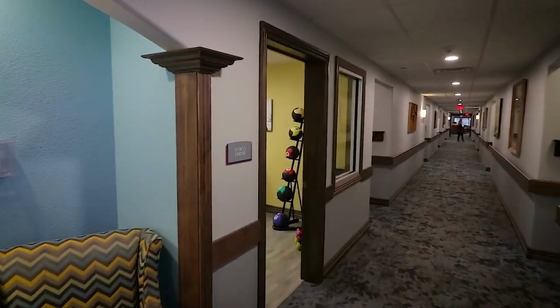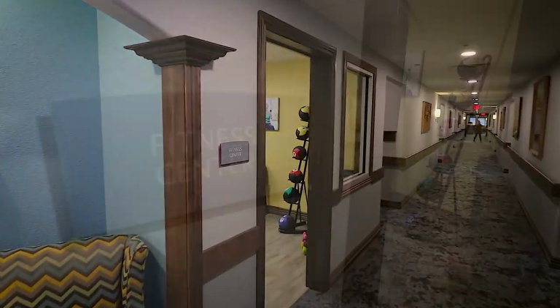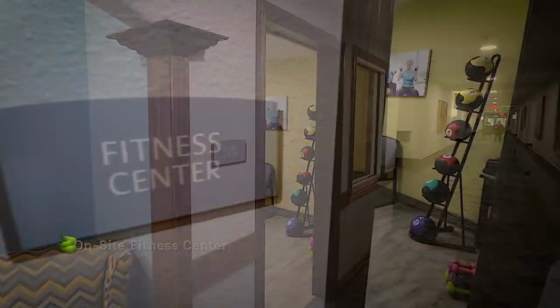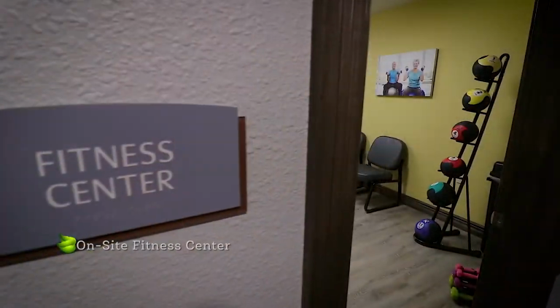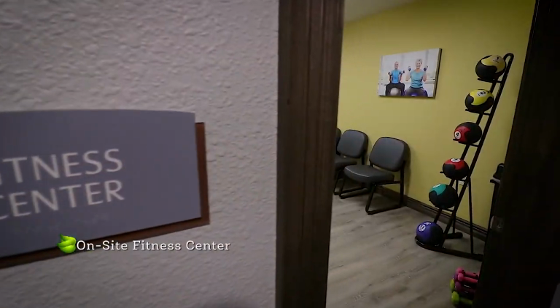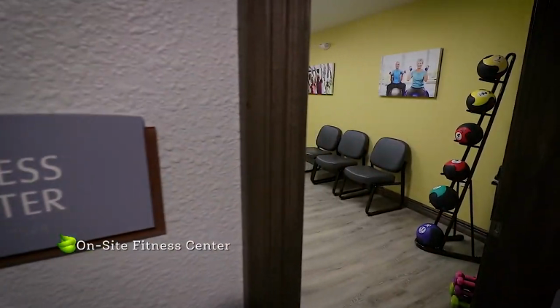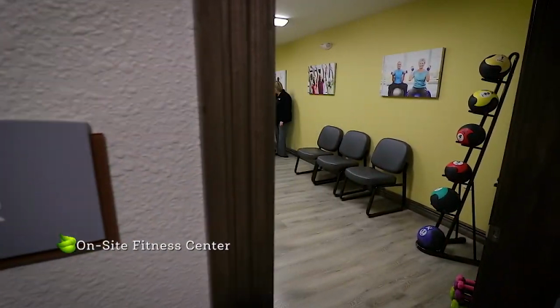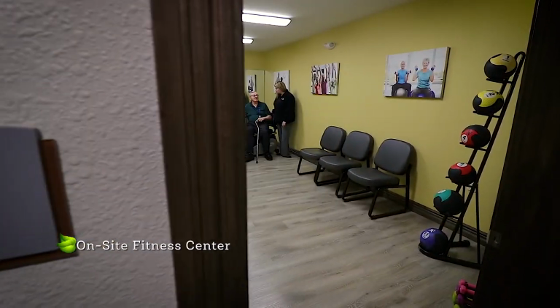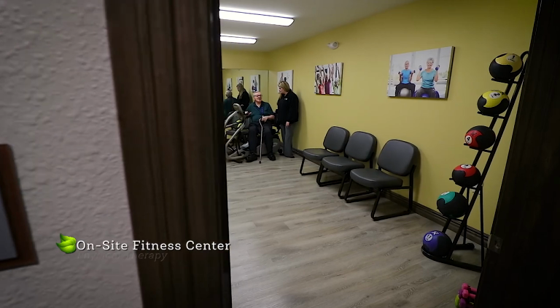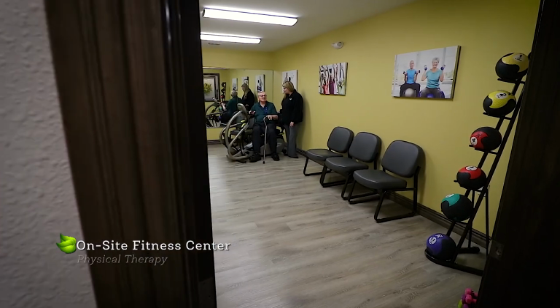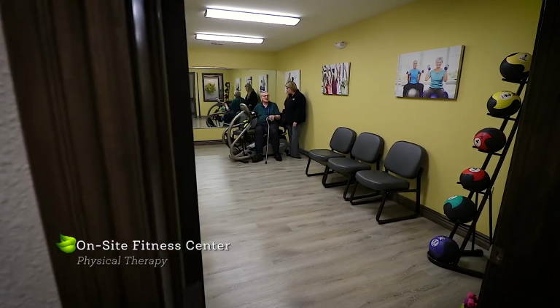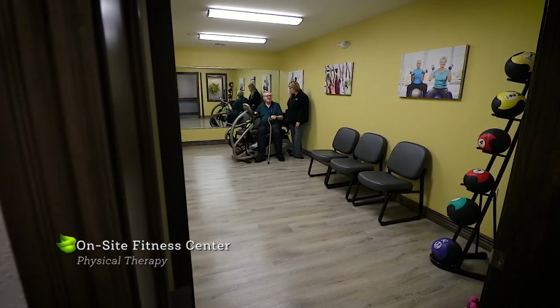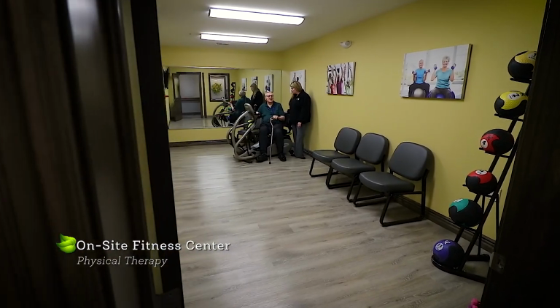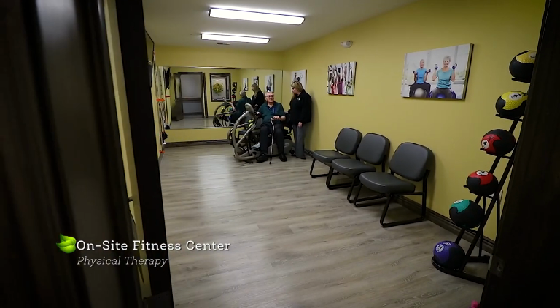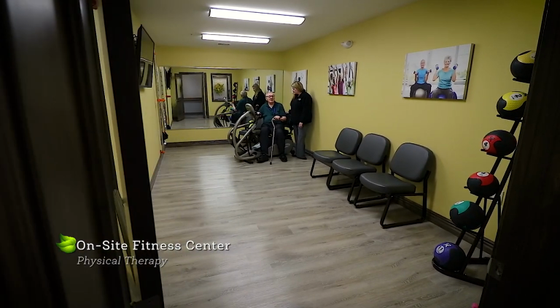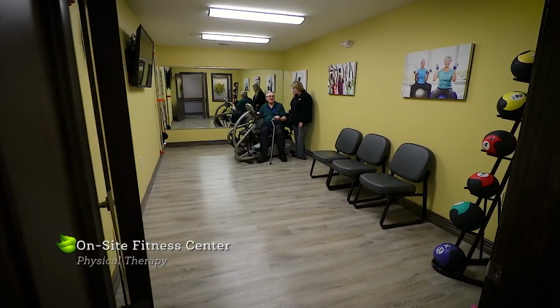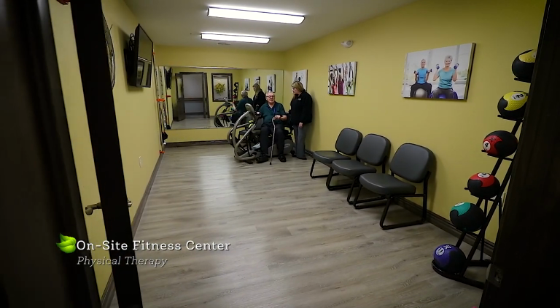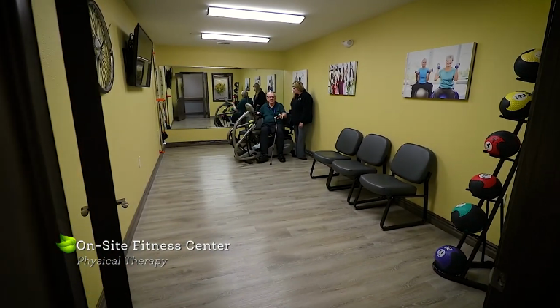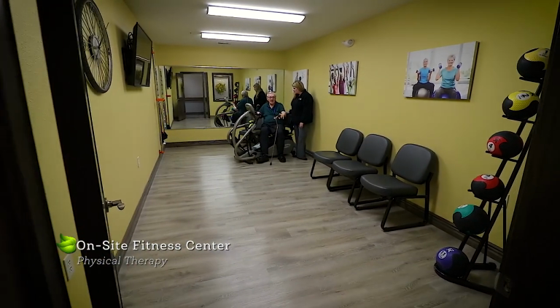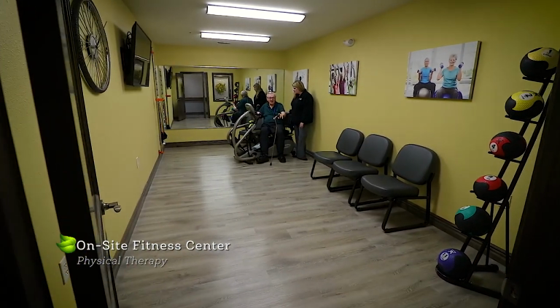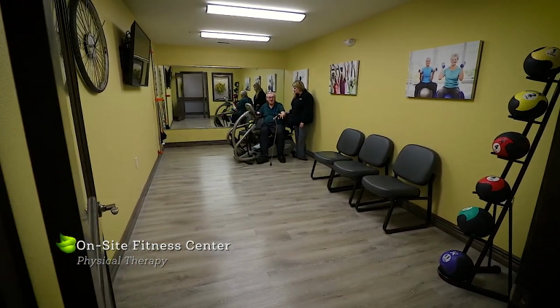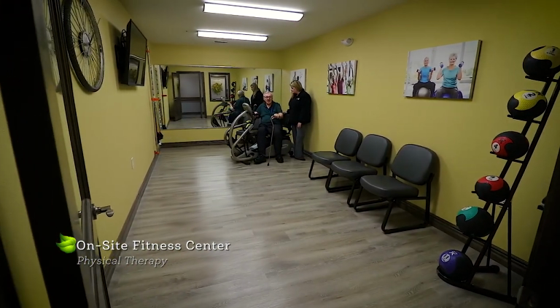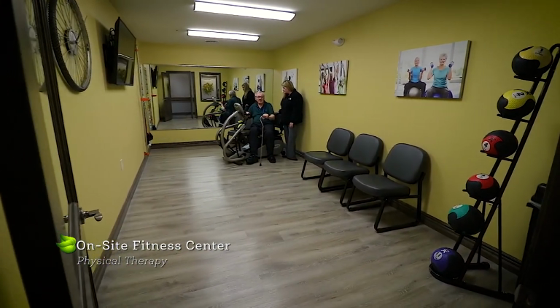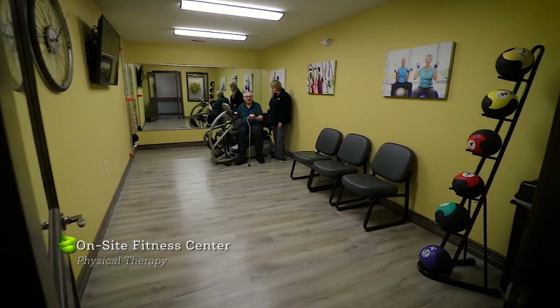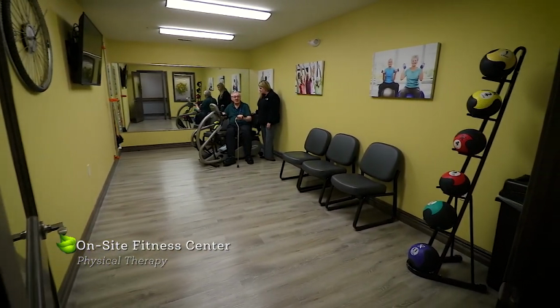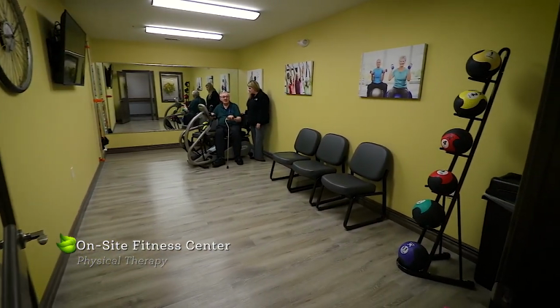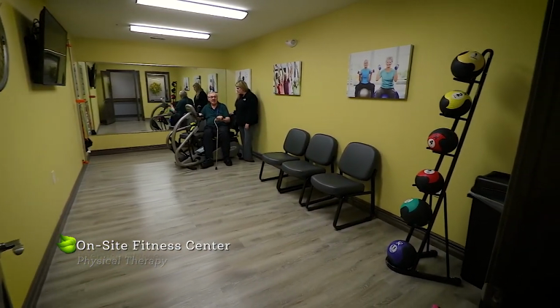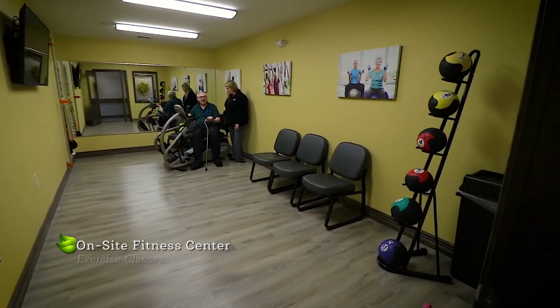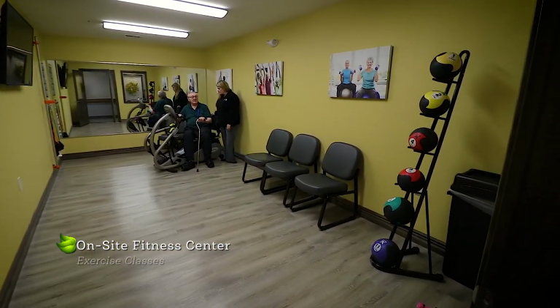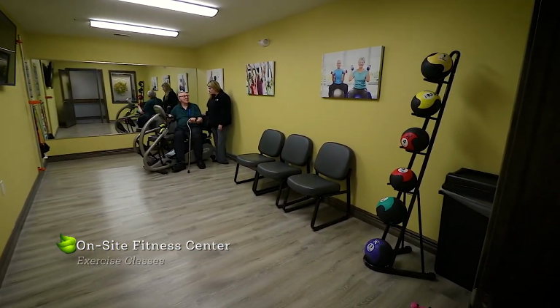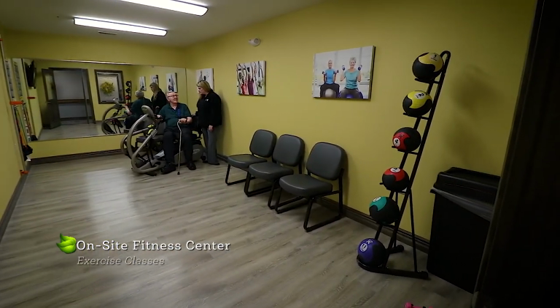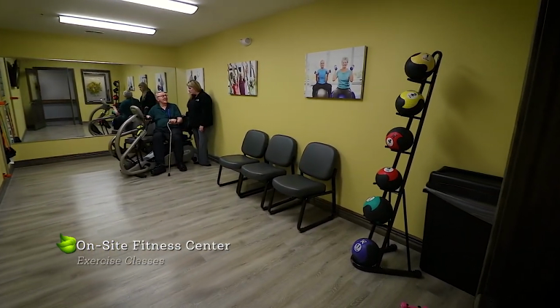Every location has its own fitness center, so local physical therapists can visit and work with residents.